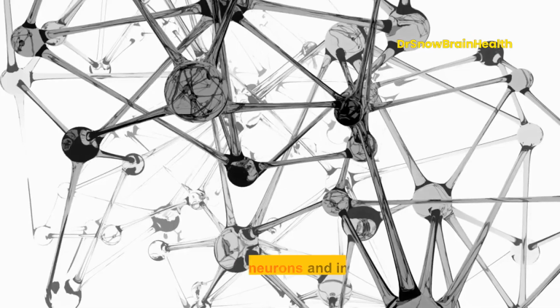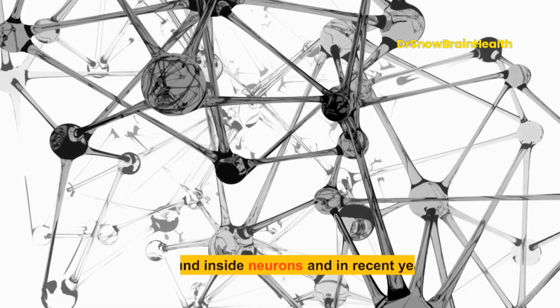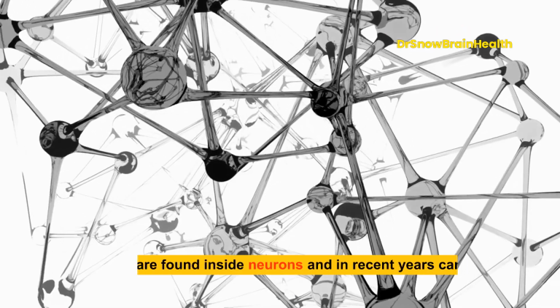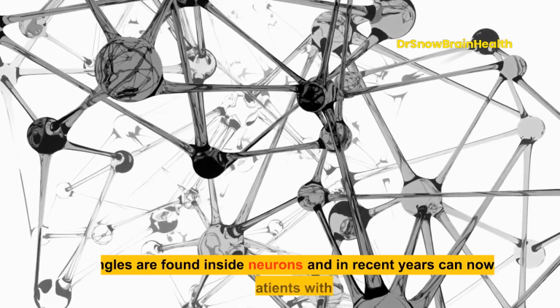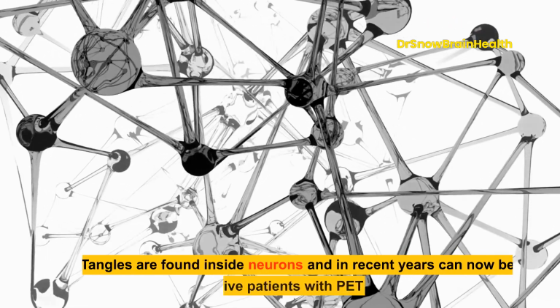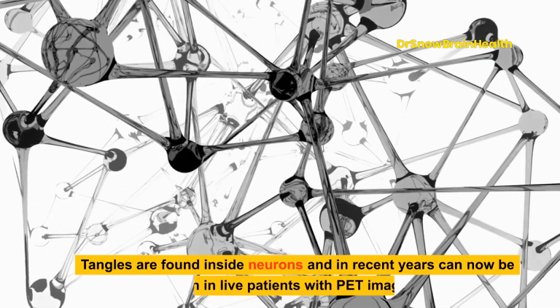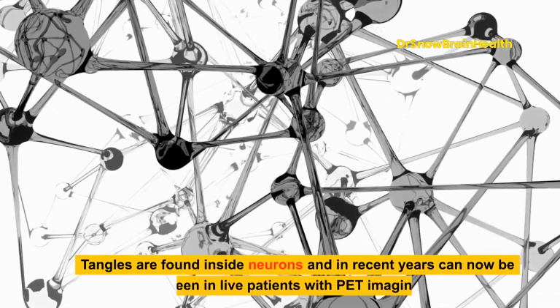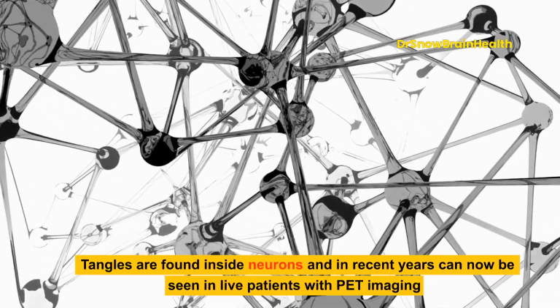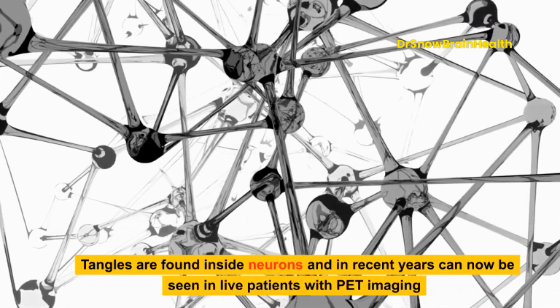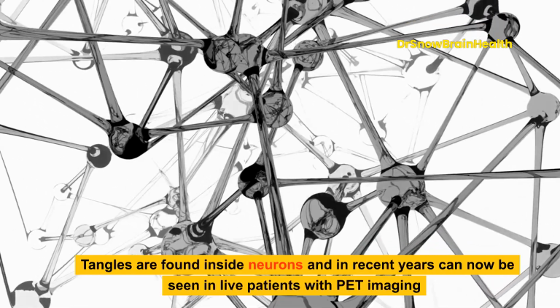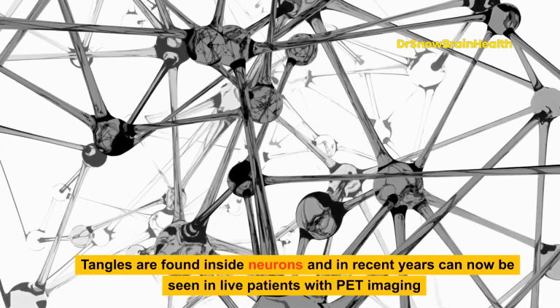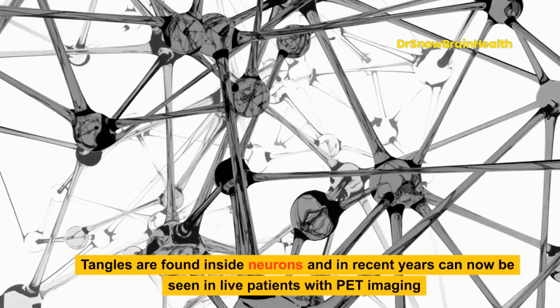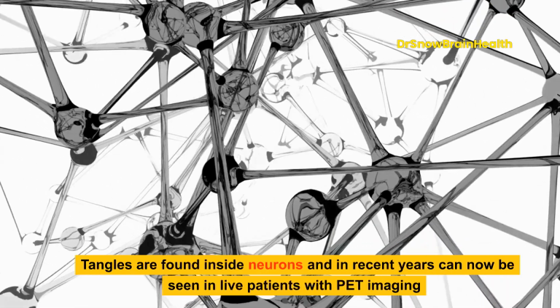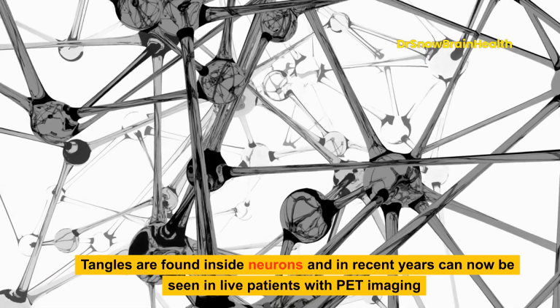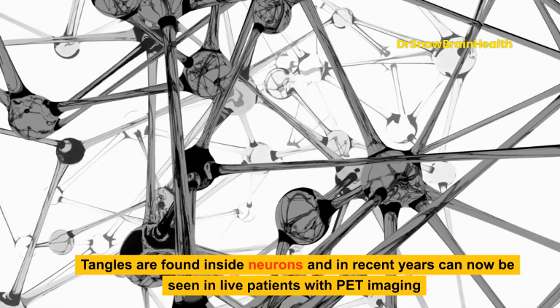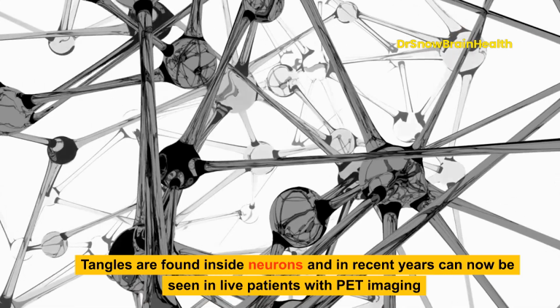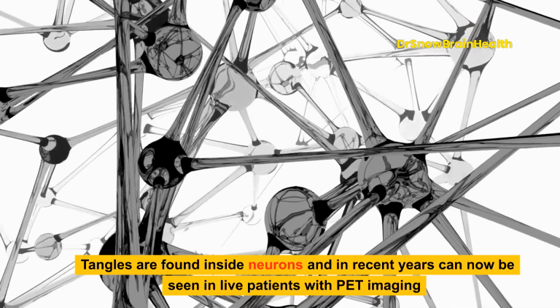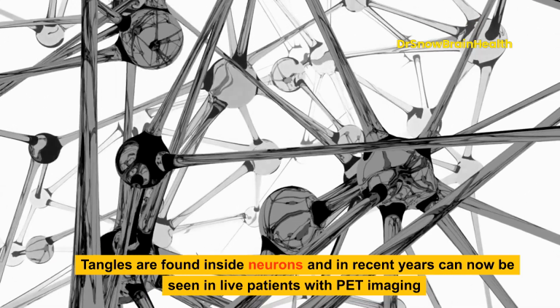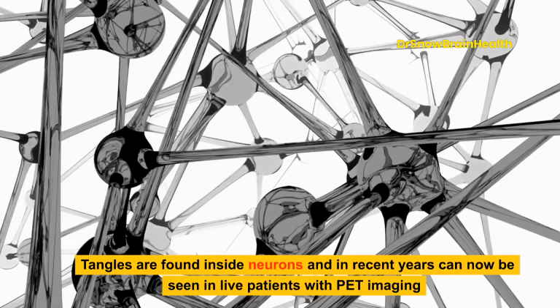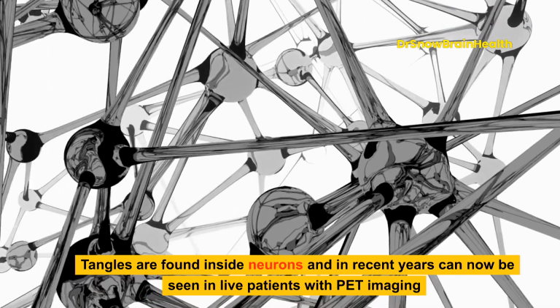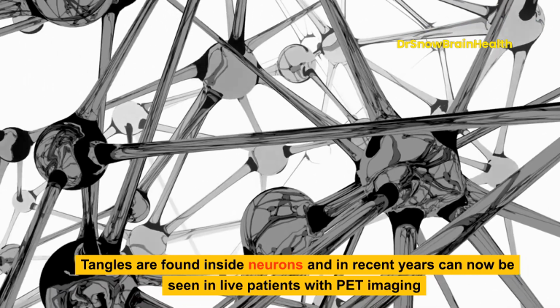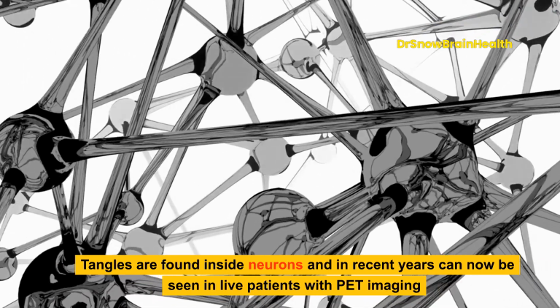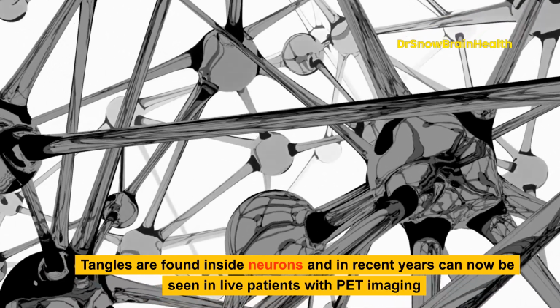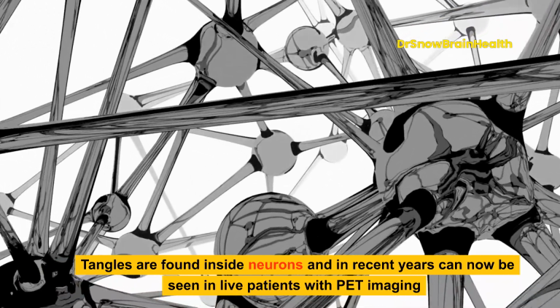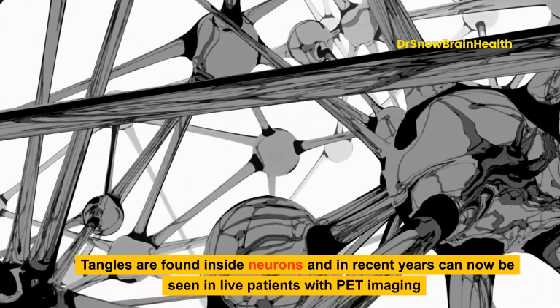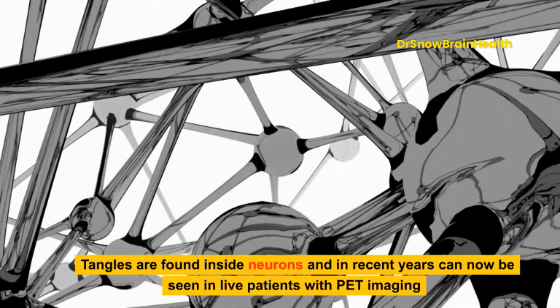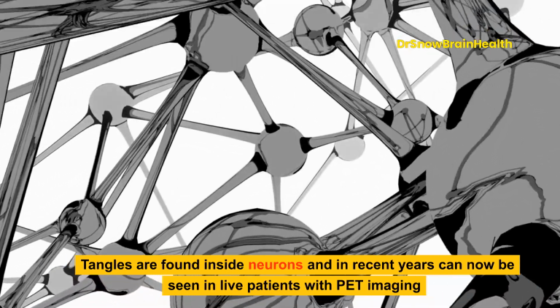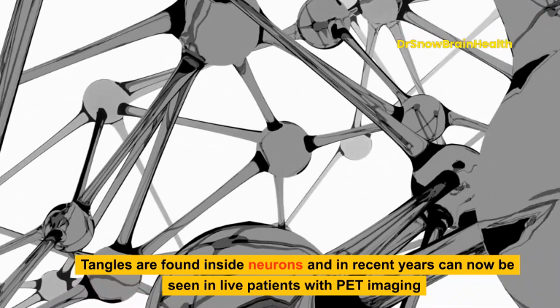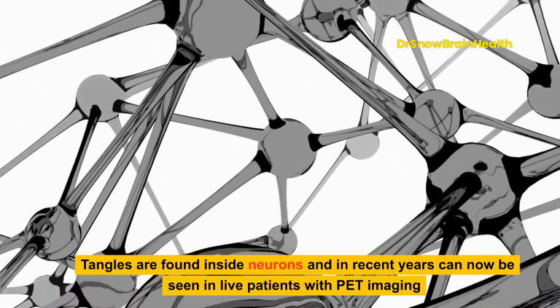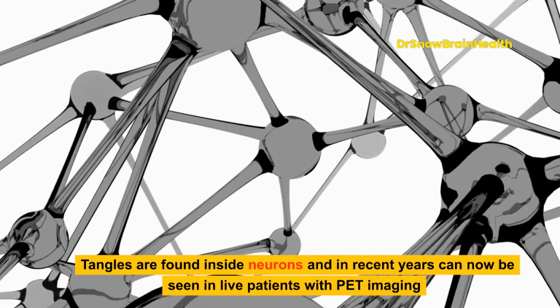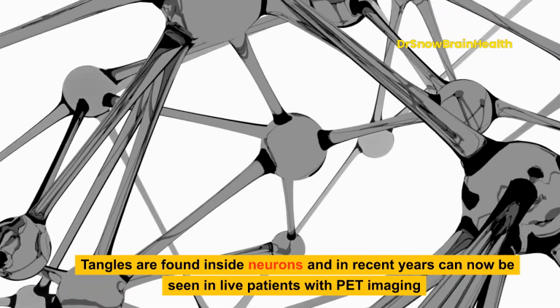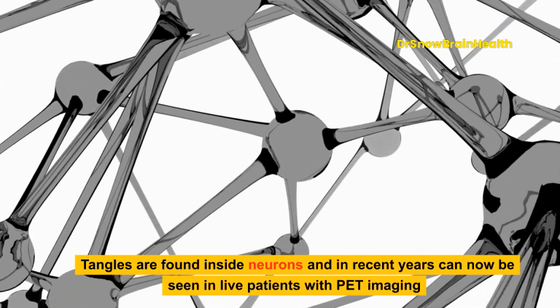Tangles are found inside neurons and in recent years can now be seen in live patients with PET imaging.